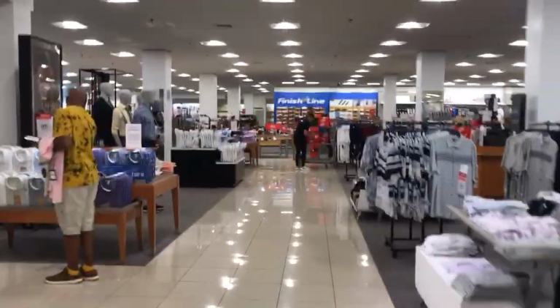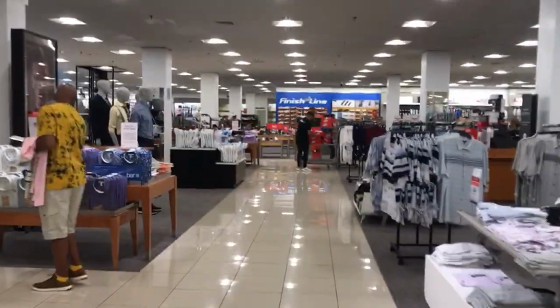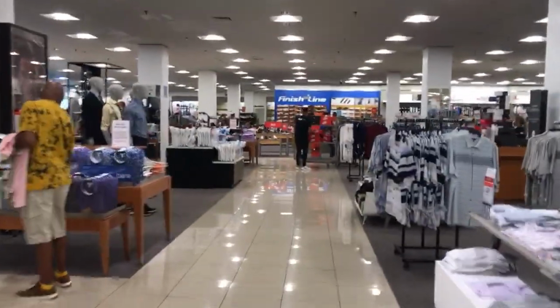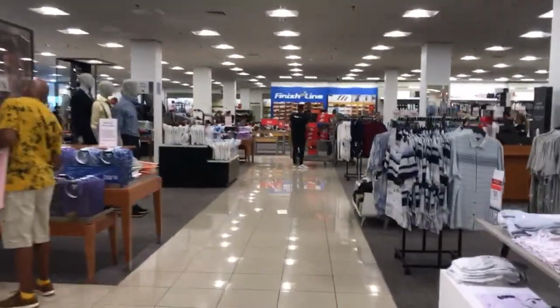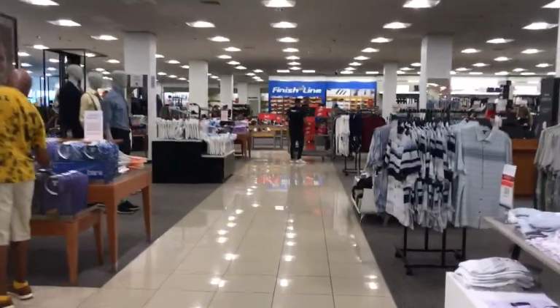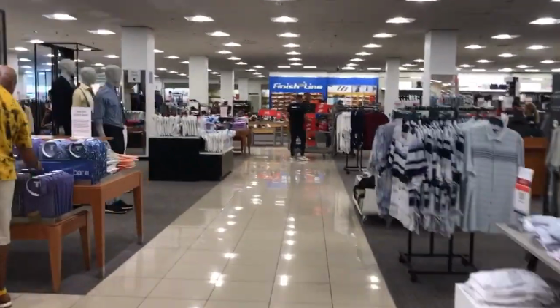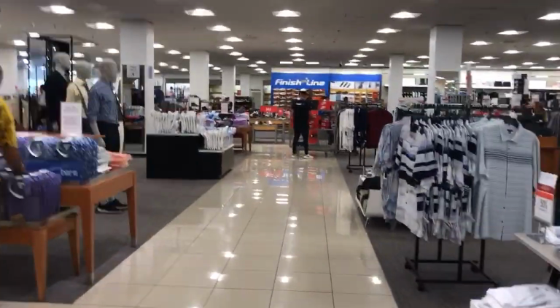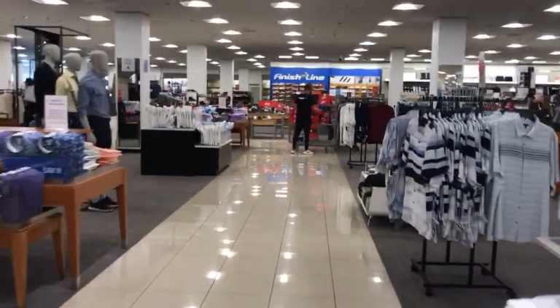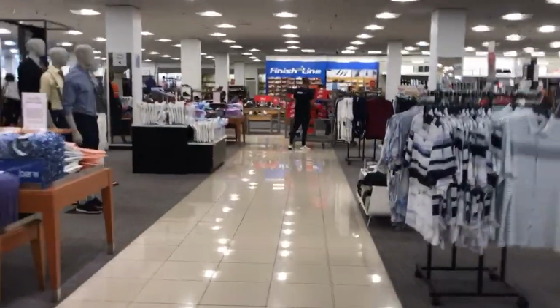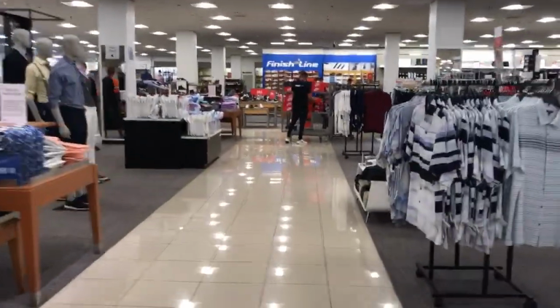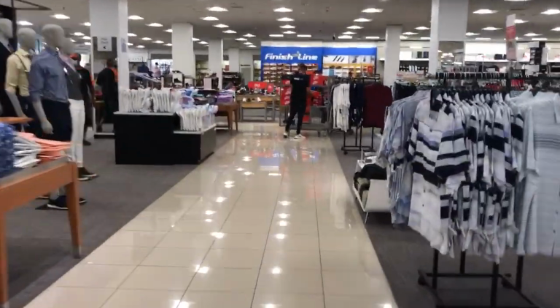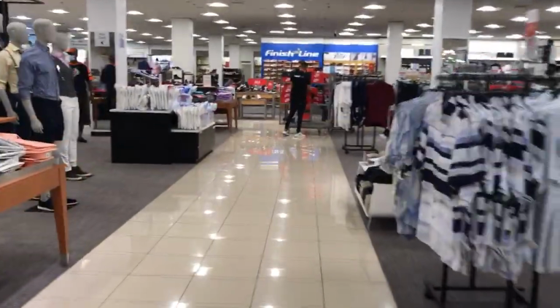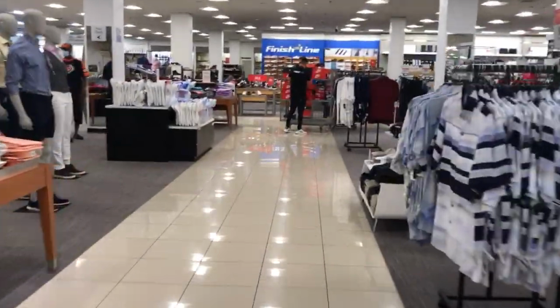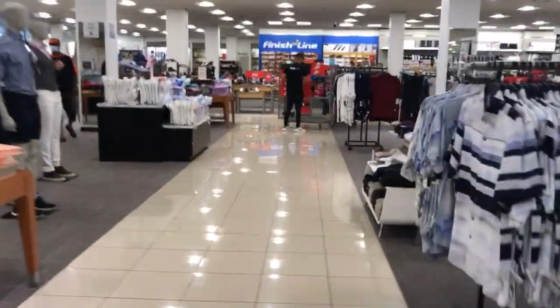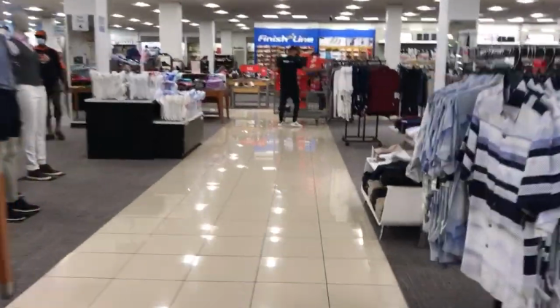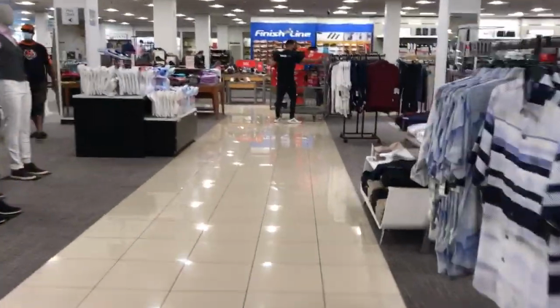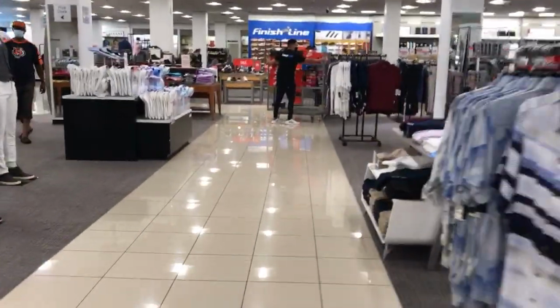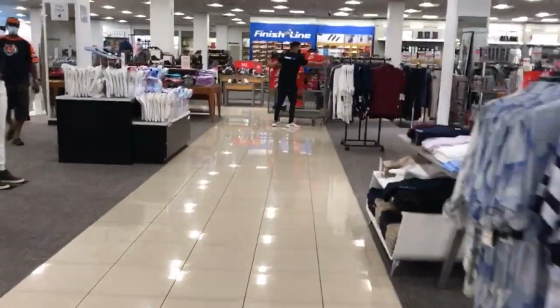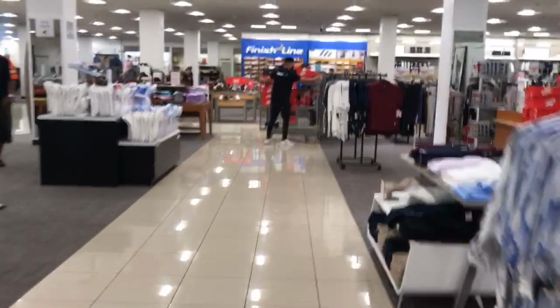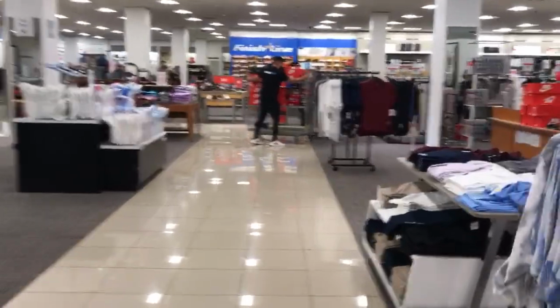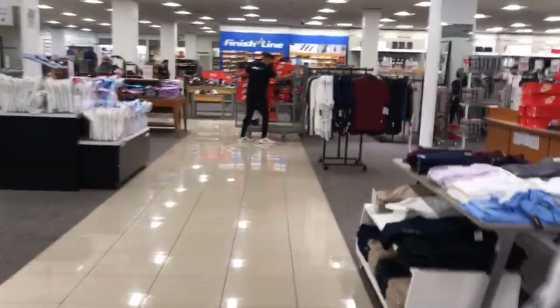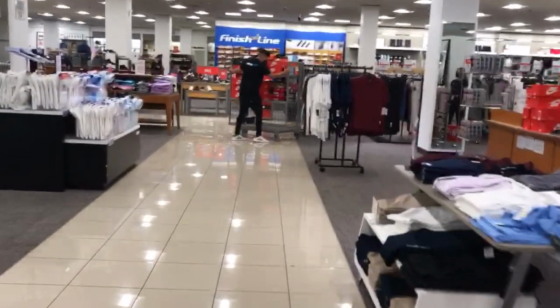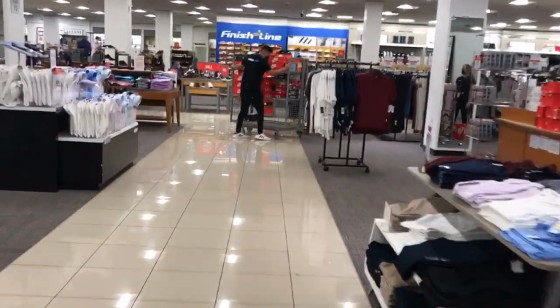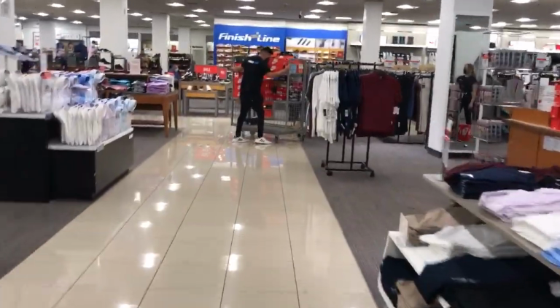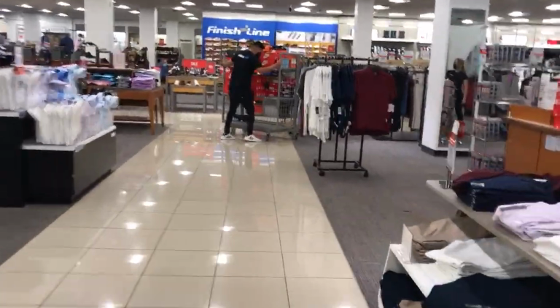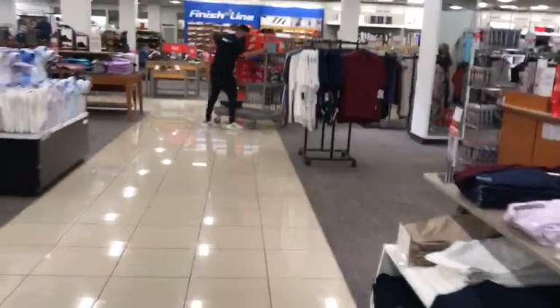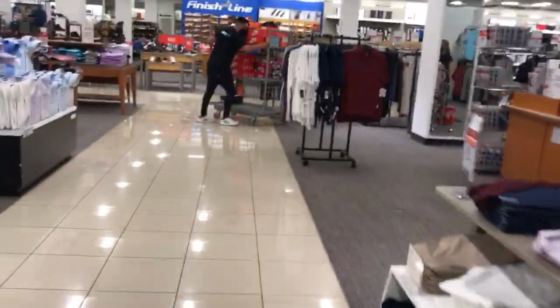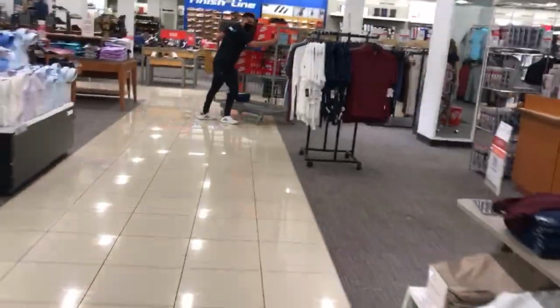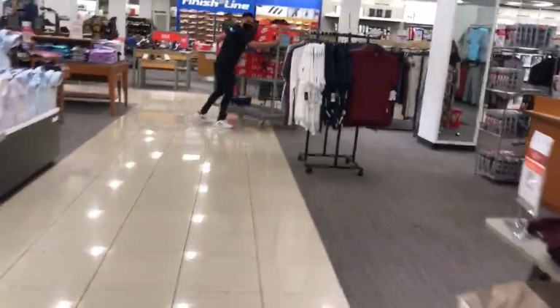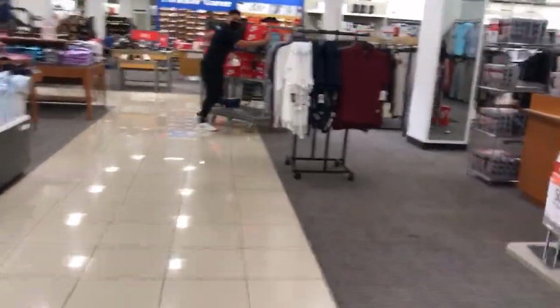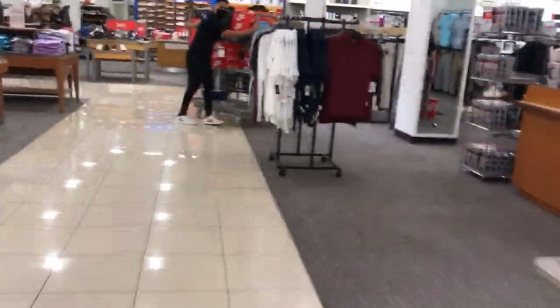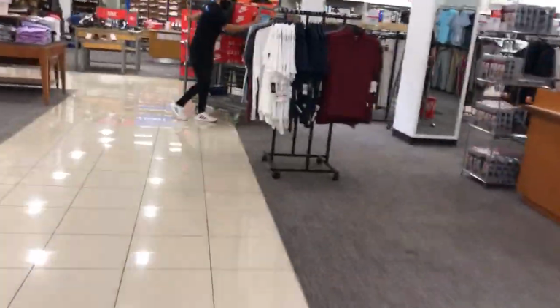This is the elevator at Macy's Men's, Children's, and Furniture at Coral Square in Coral Springs, Florida.